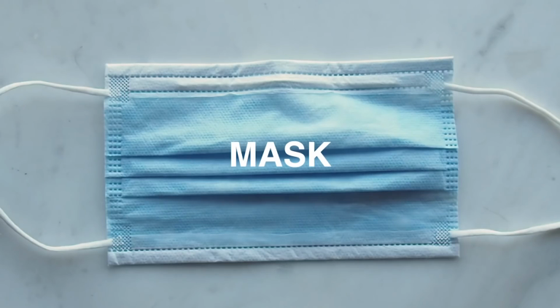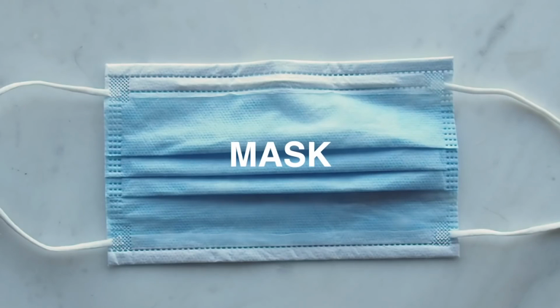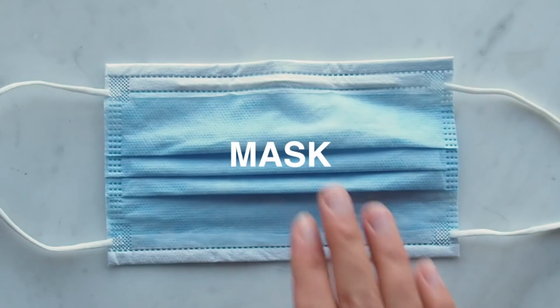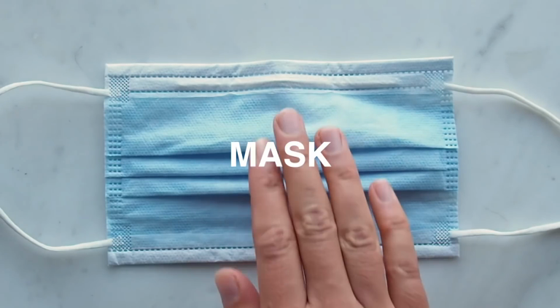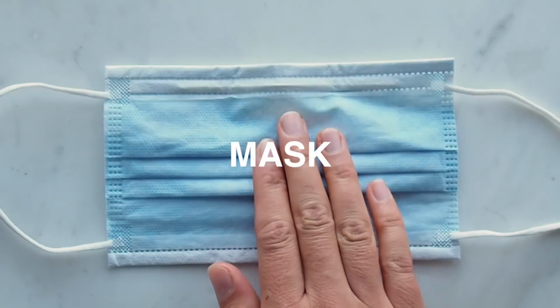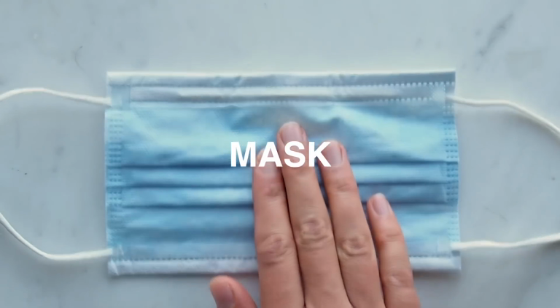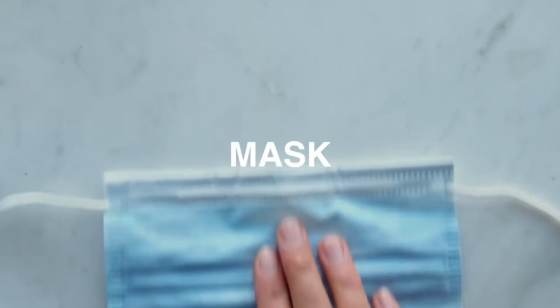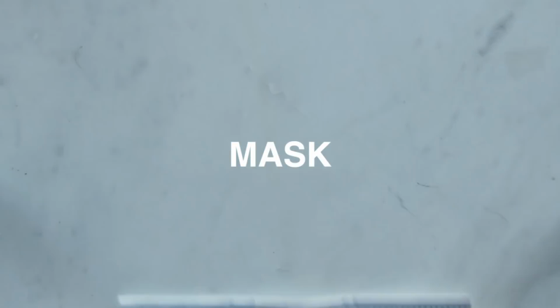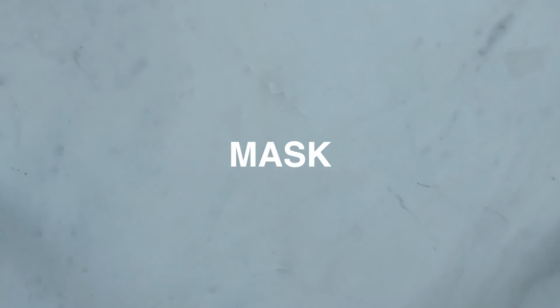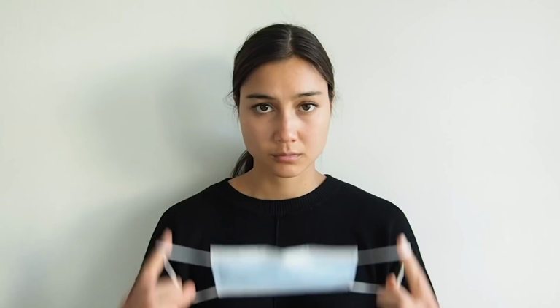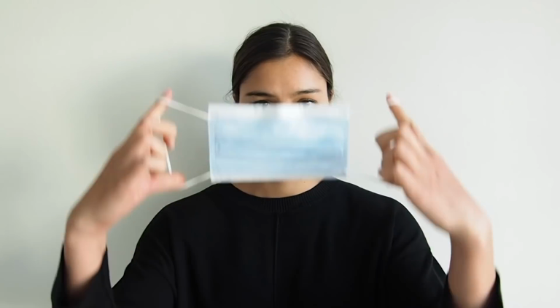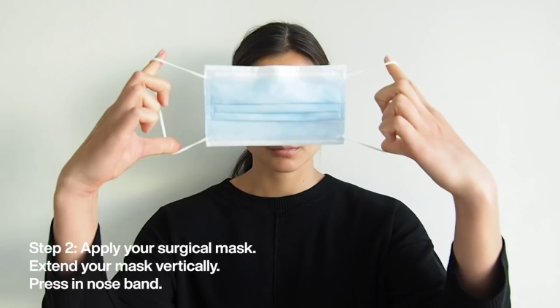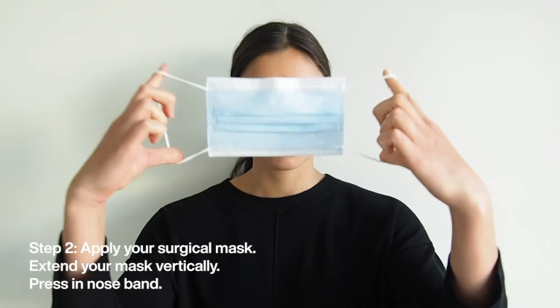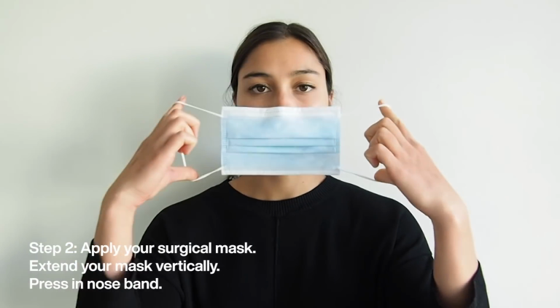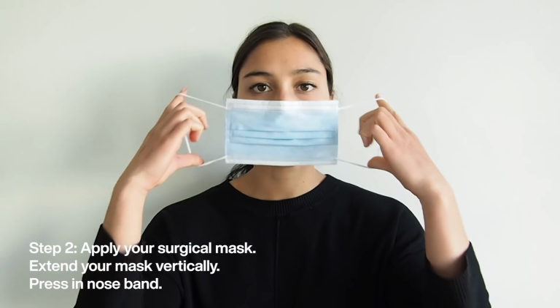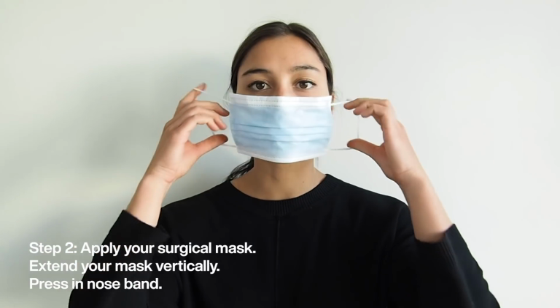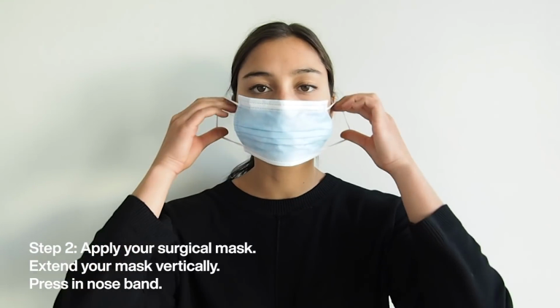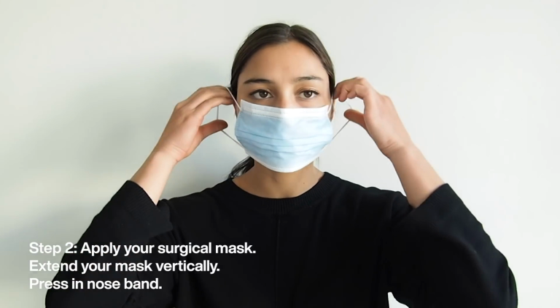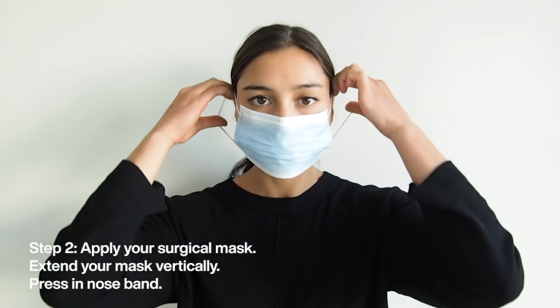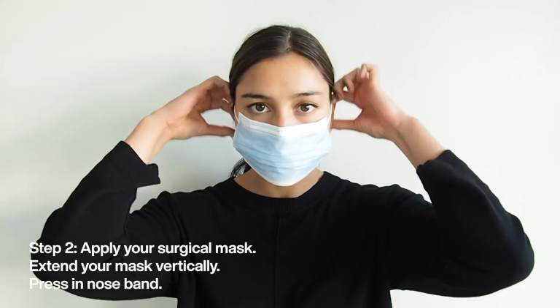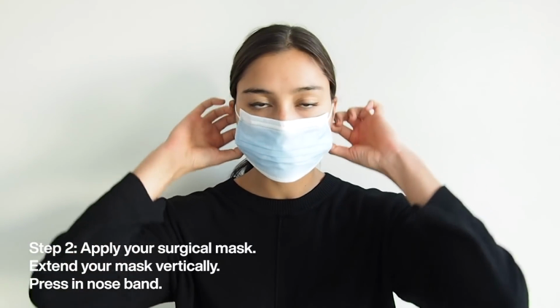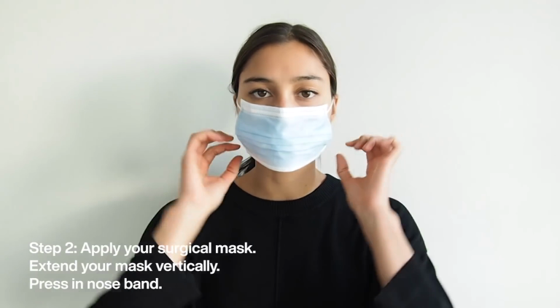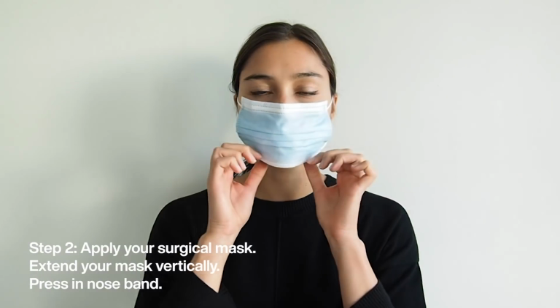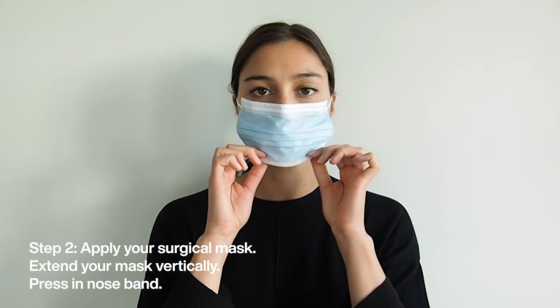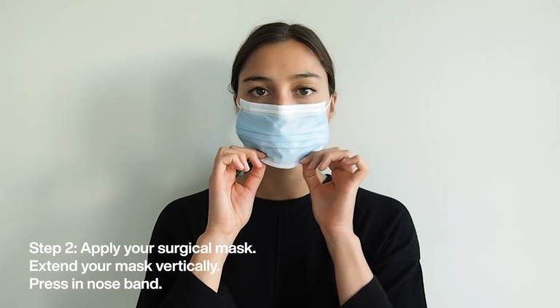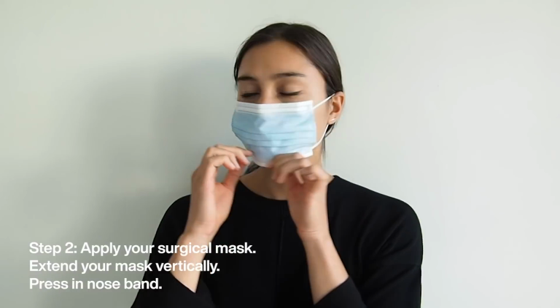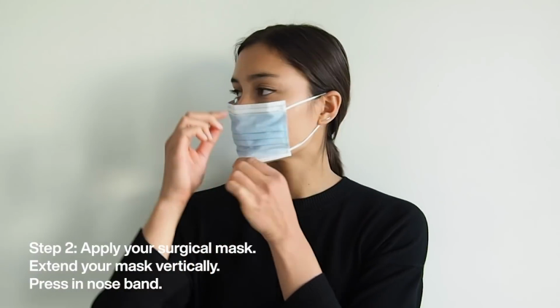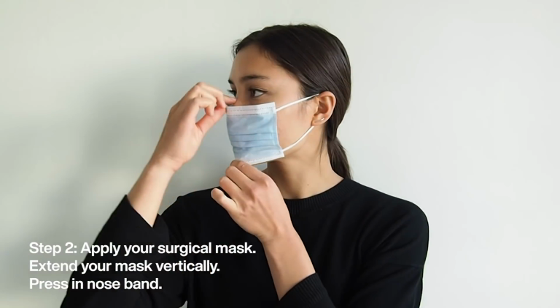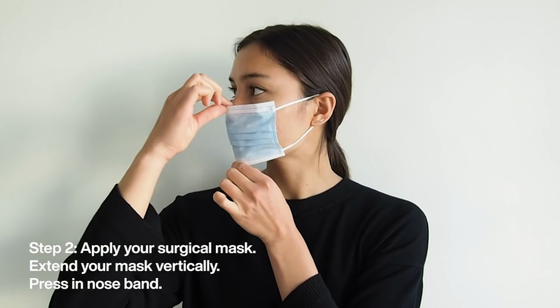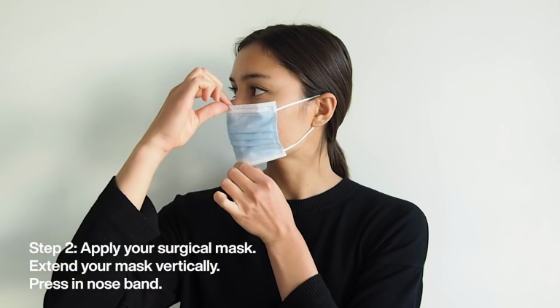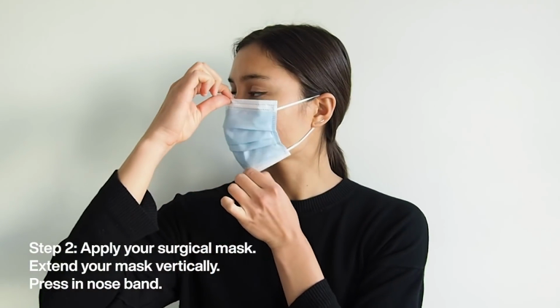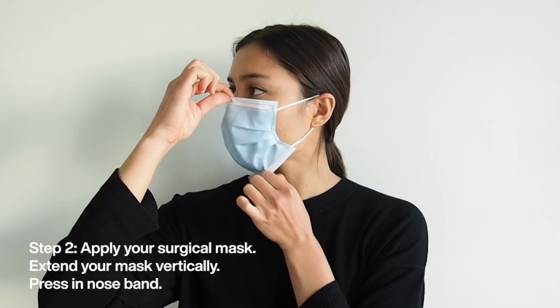Step two: apply your surgical mask. Stretch the mask over your nose and chin and minimize the number of pleats.